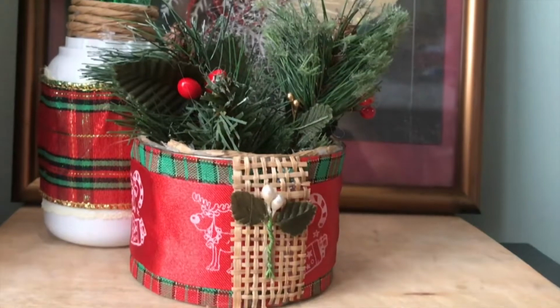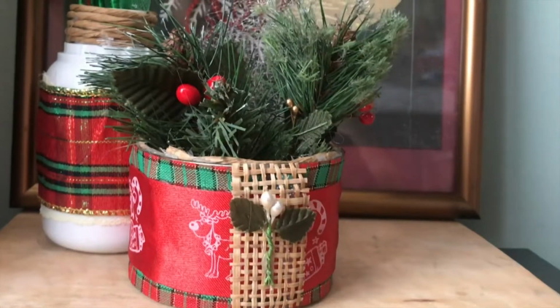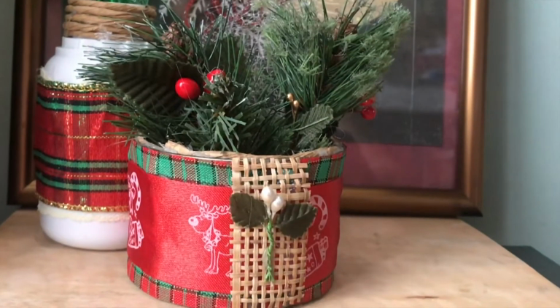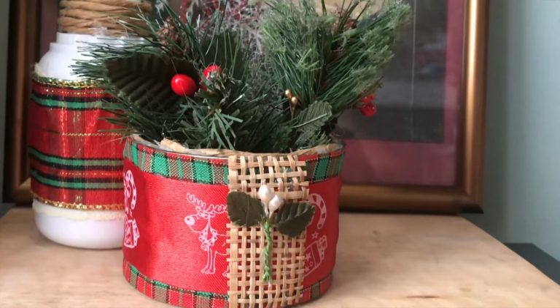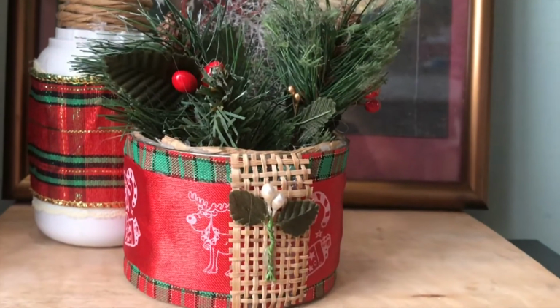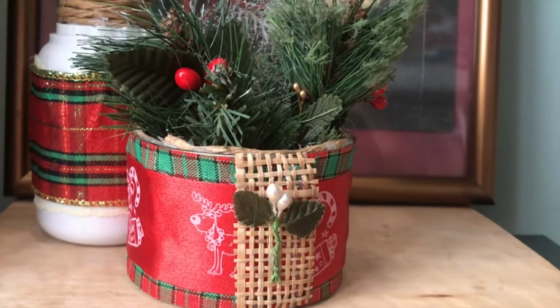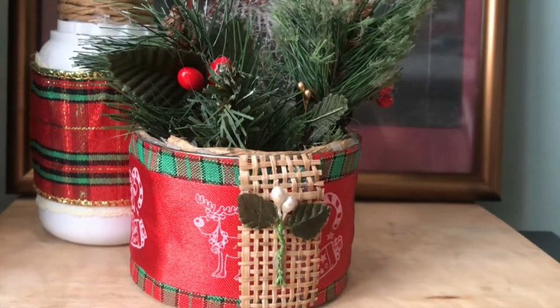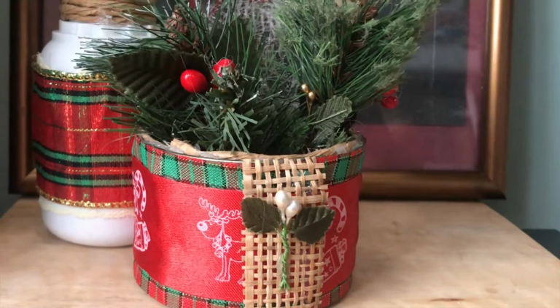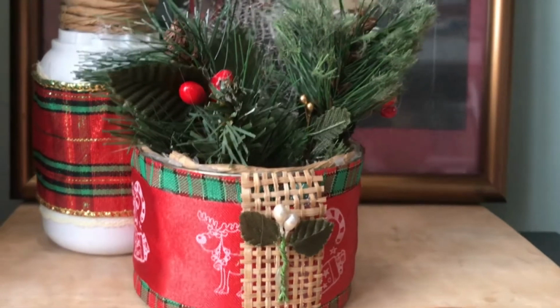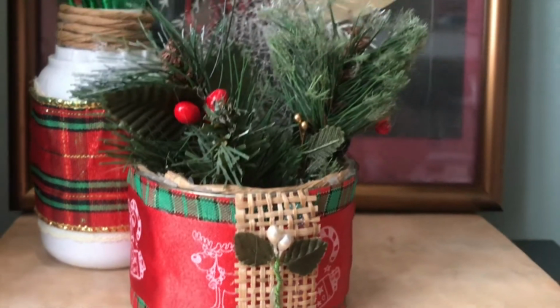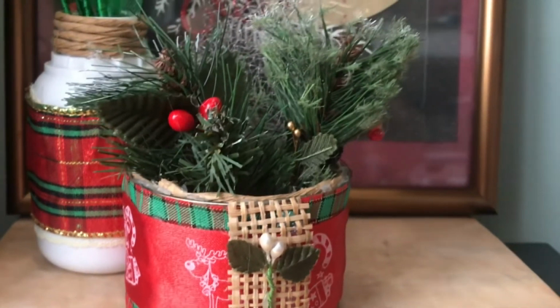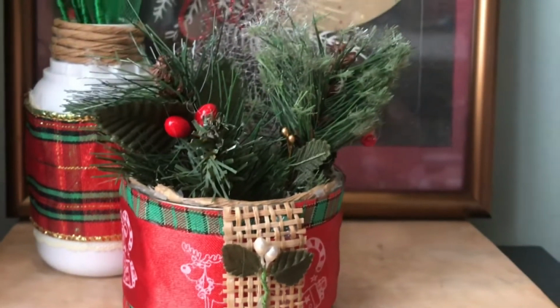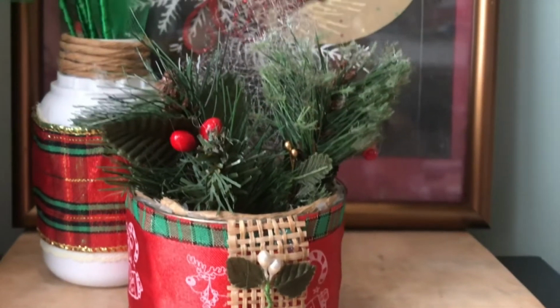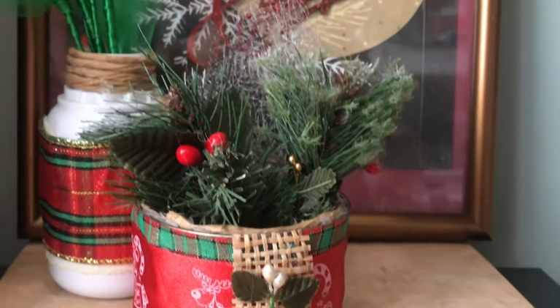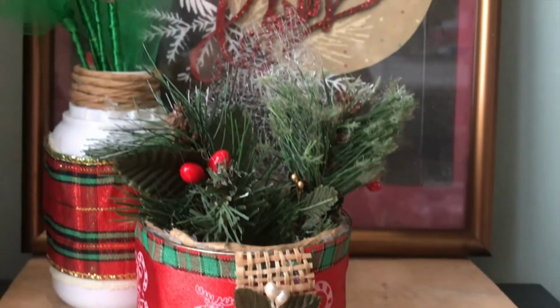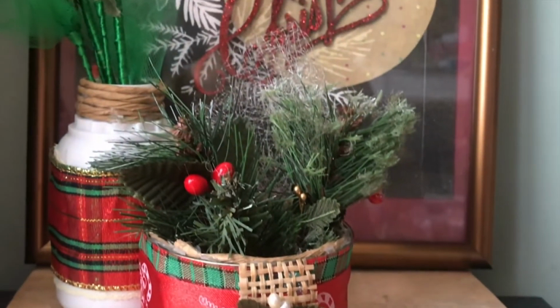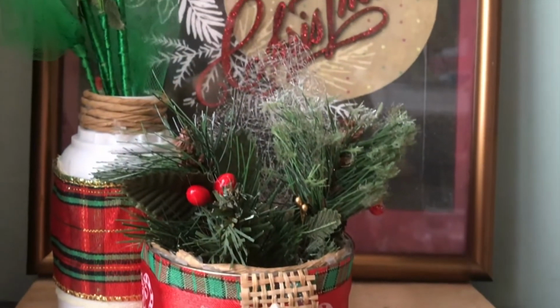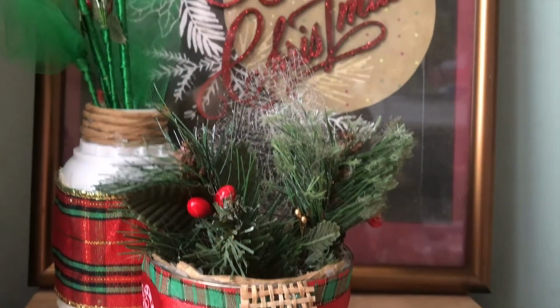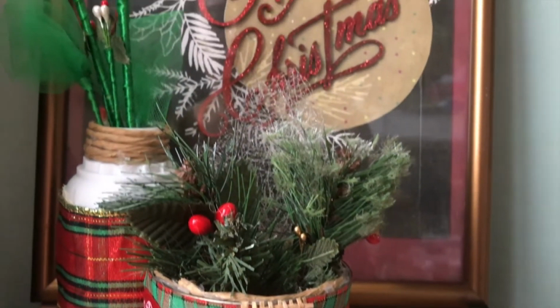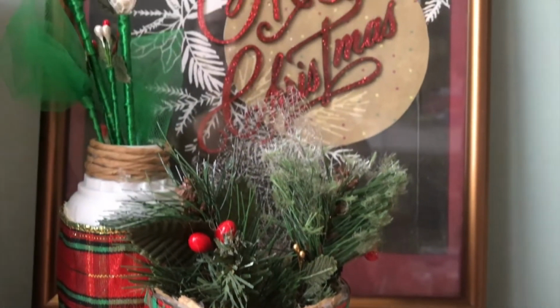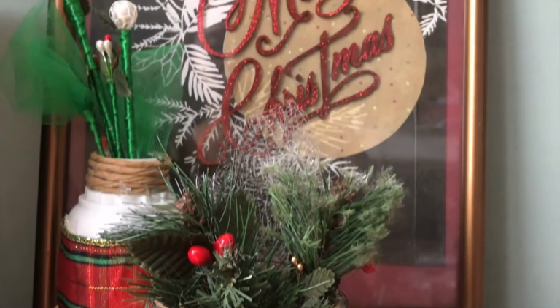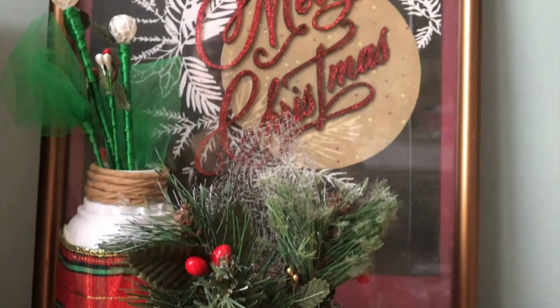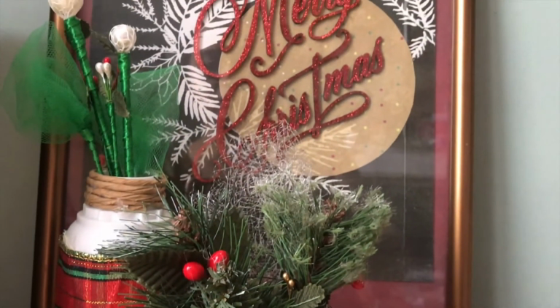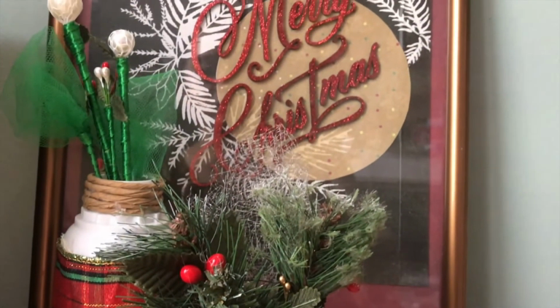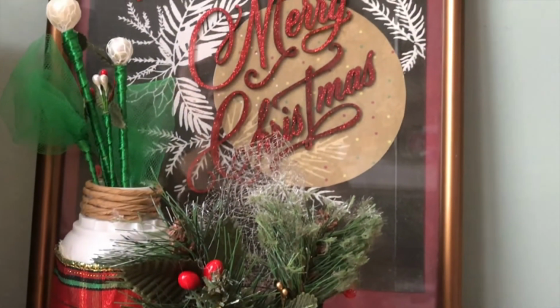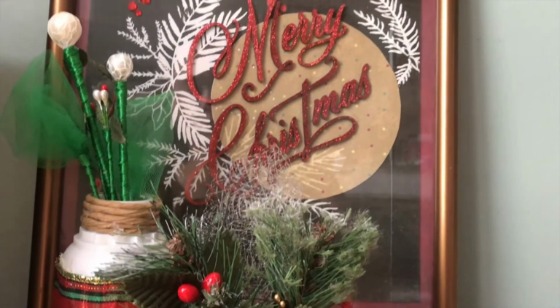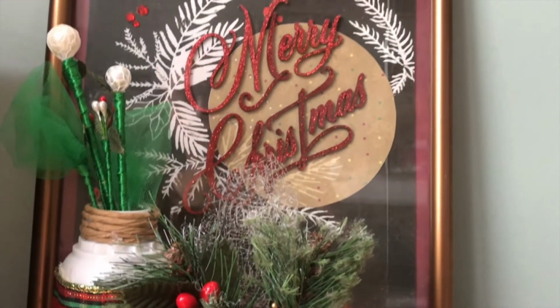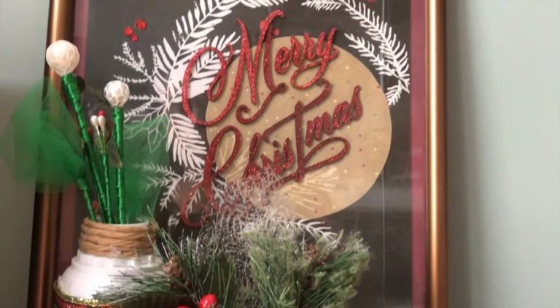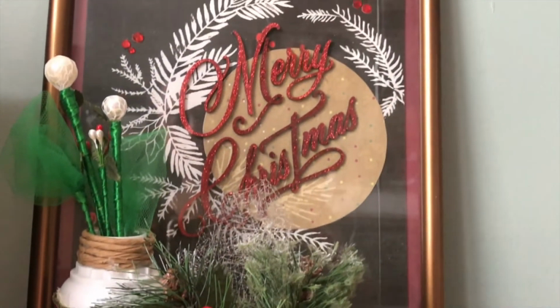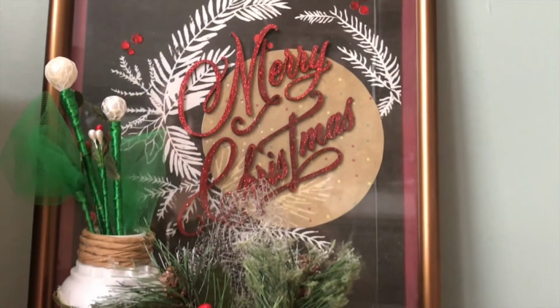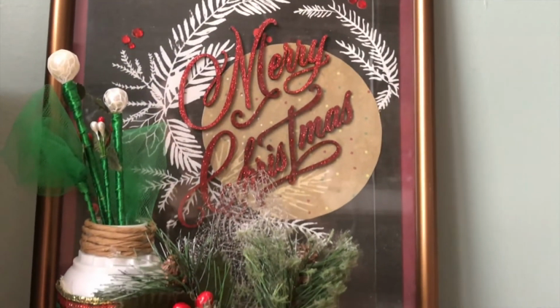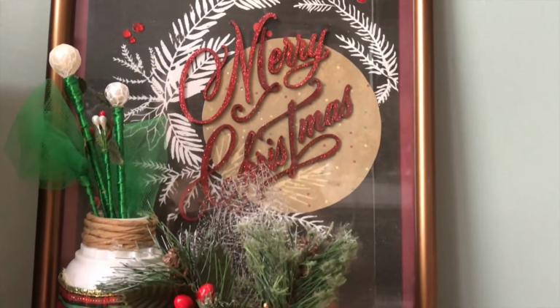And there you have it. You can place this on a mantle or use it for a pop of Christmas in random places around the house.